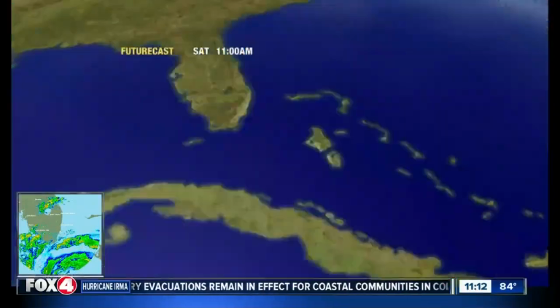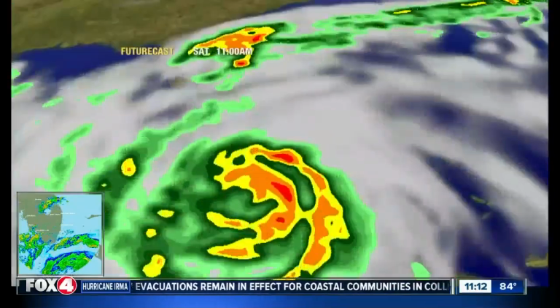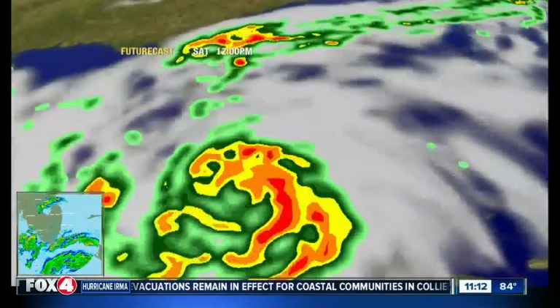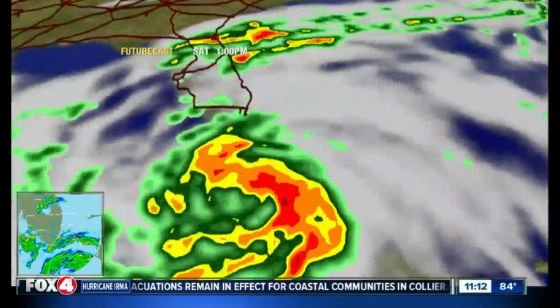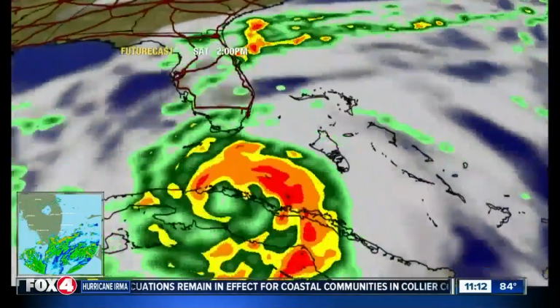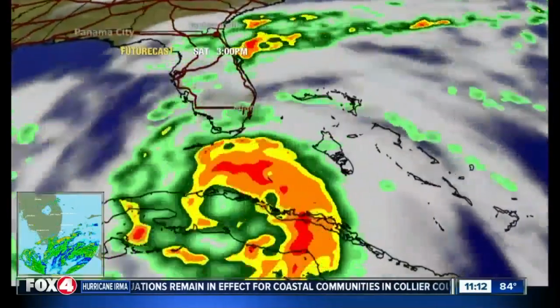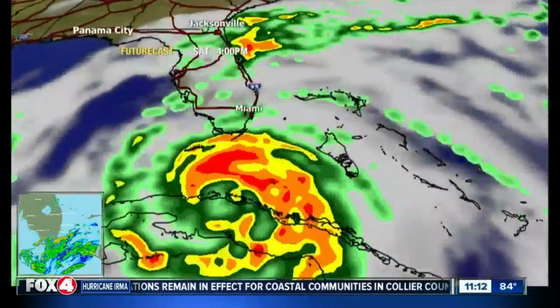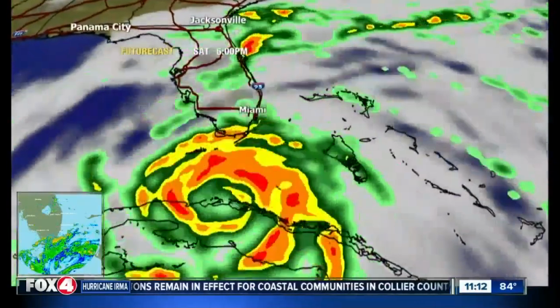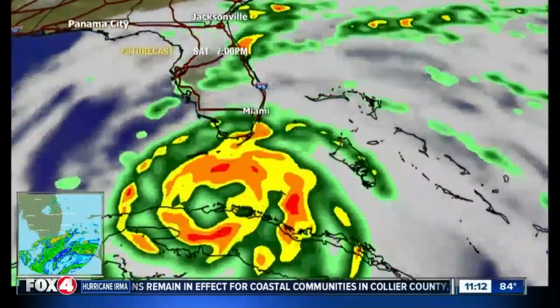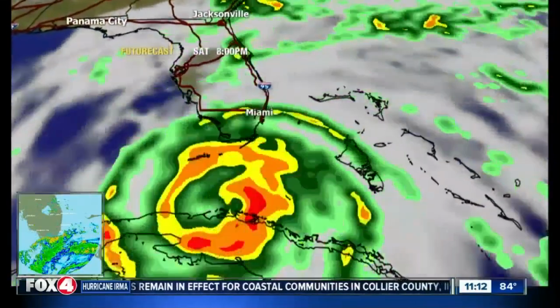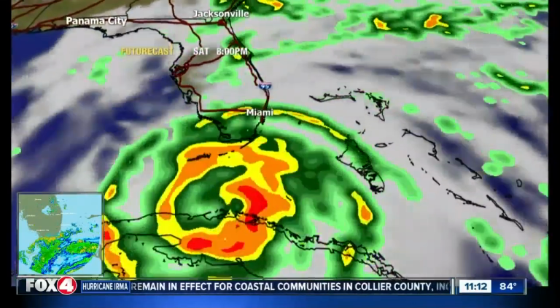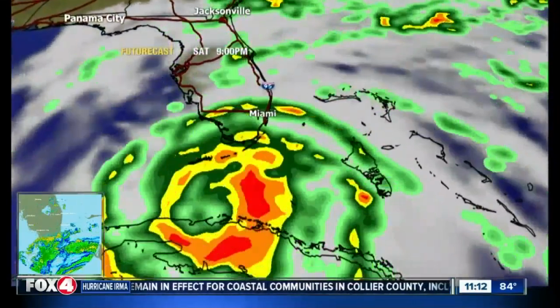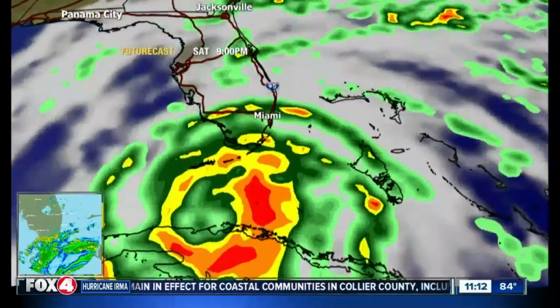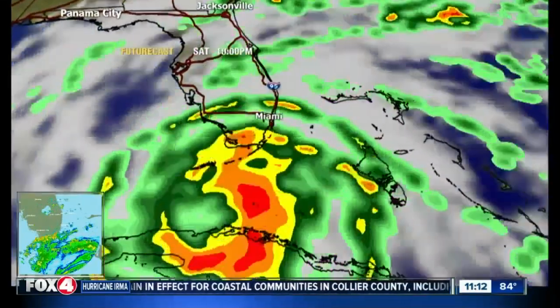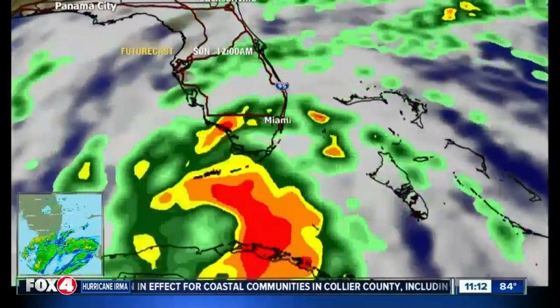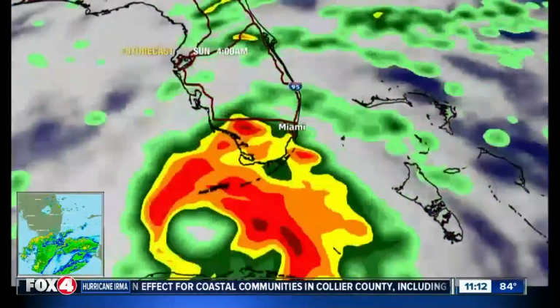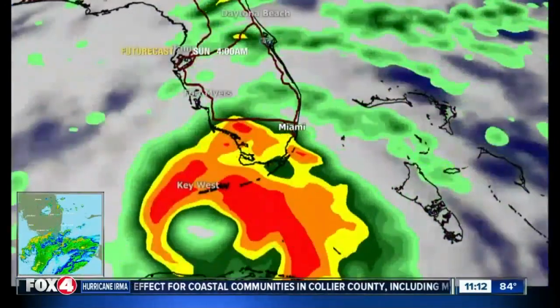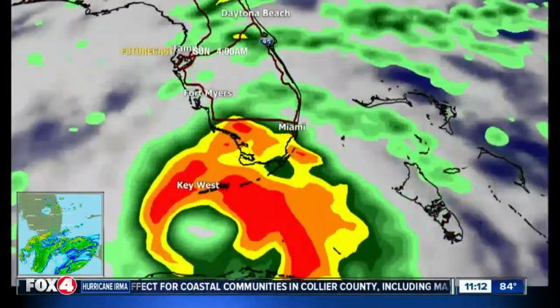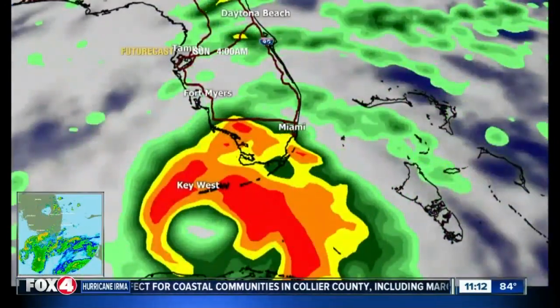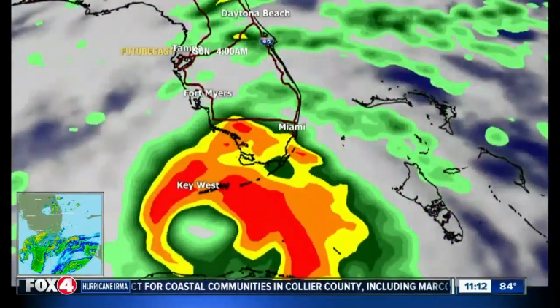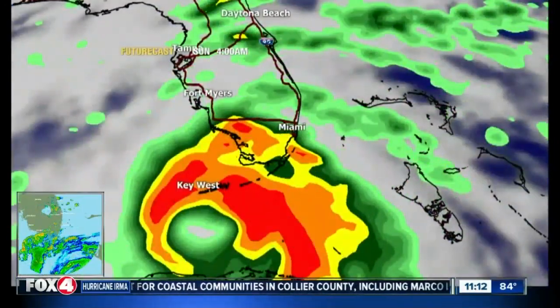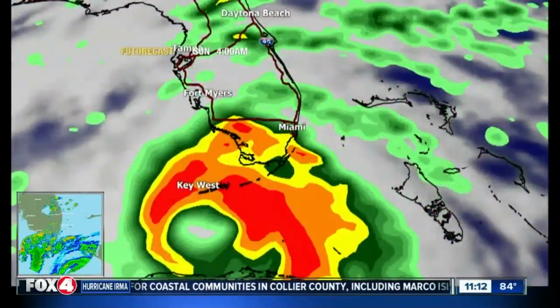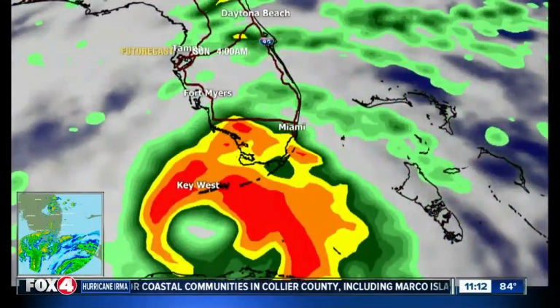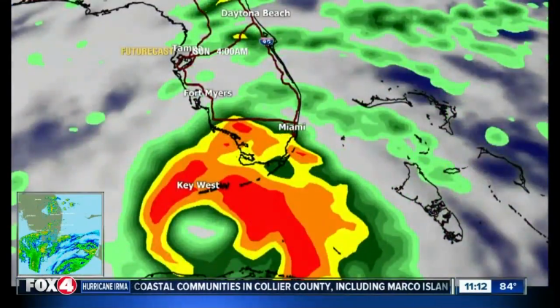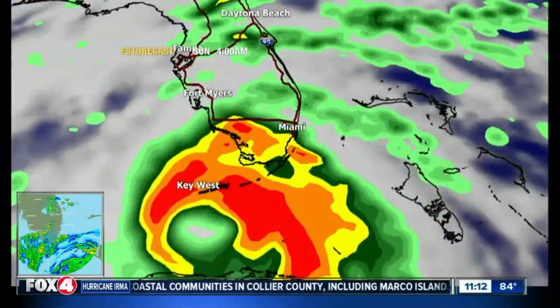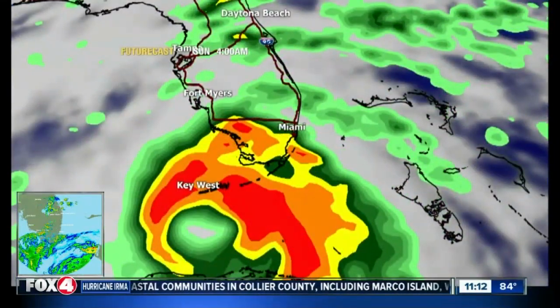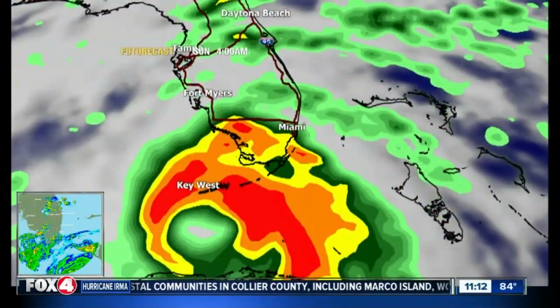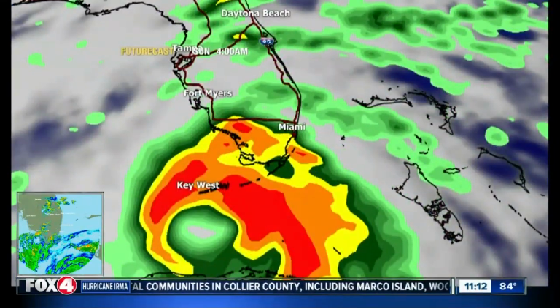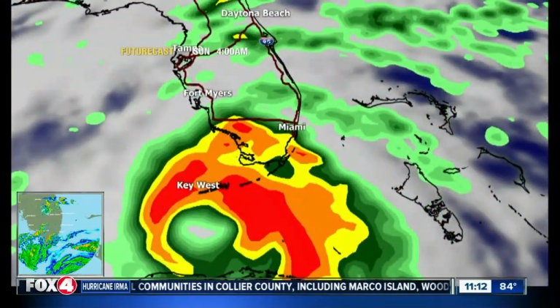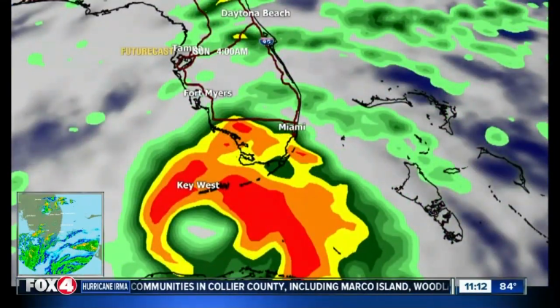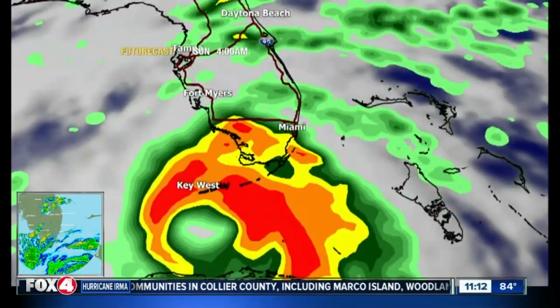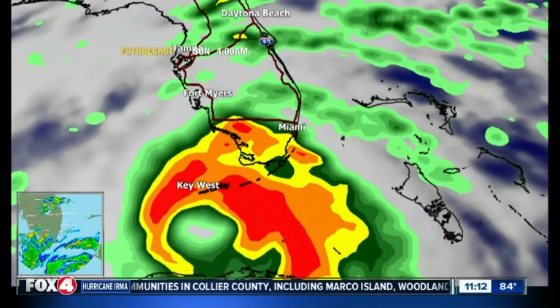And it comes in with the strongest wind of the hurricane. They both come in simultaneously, and sometimes there's a break between one of those outer bands and that eye wall.